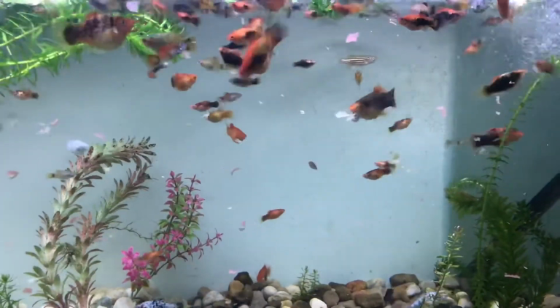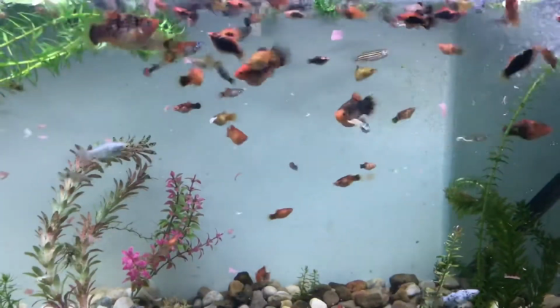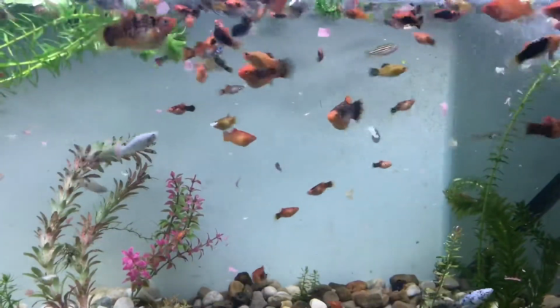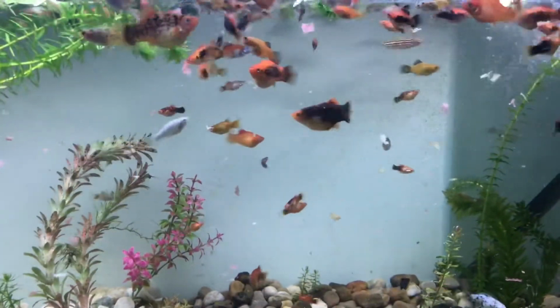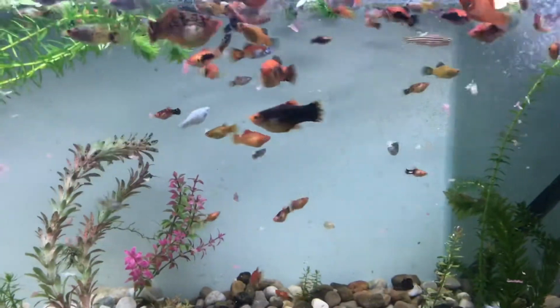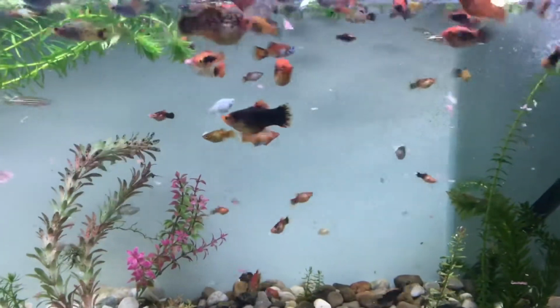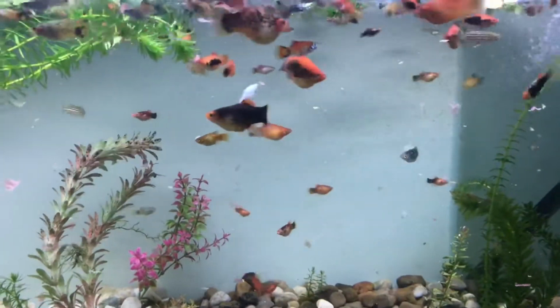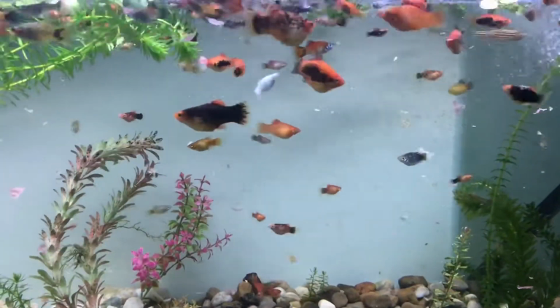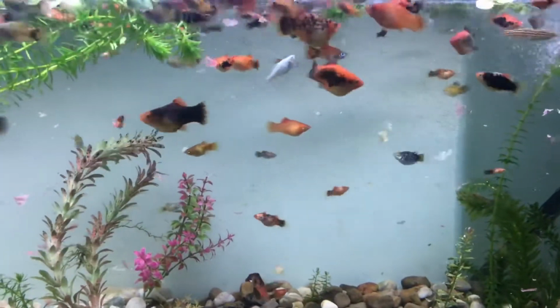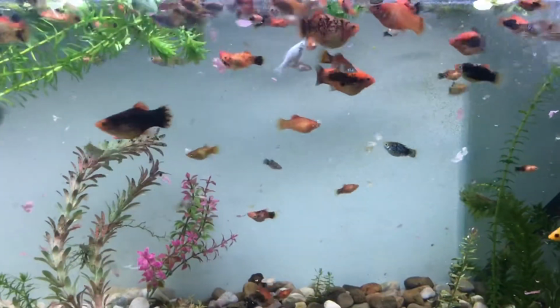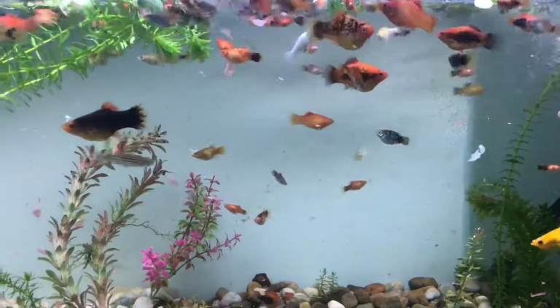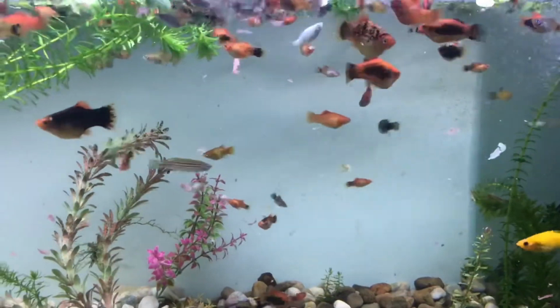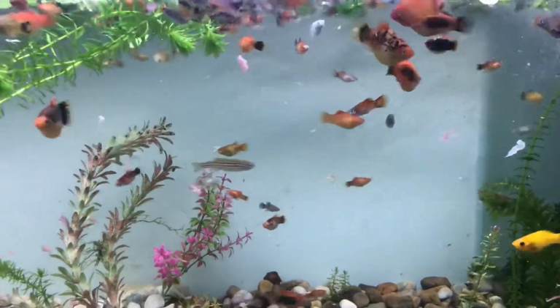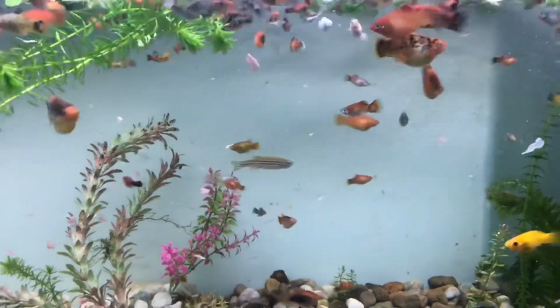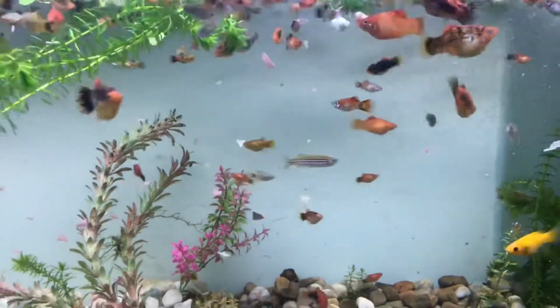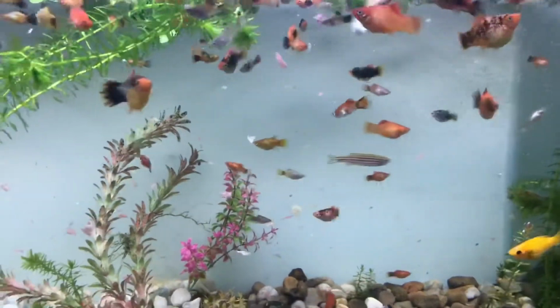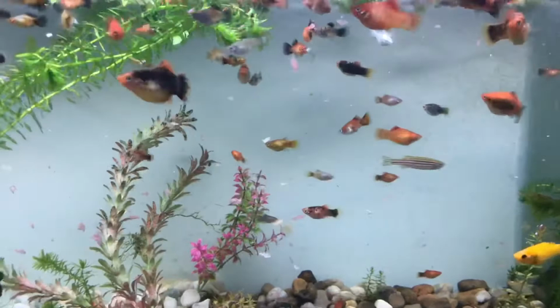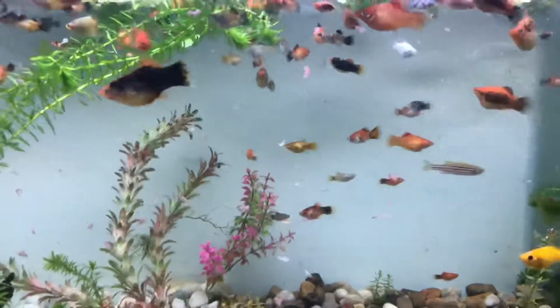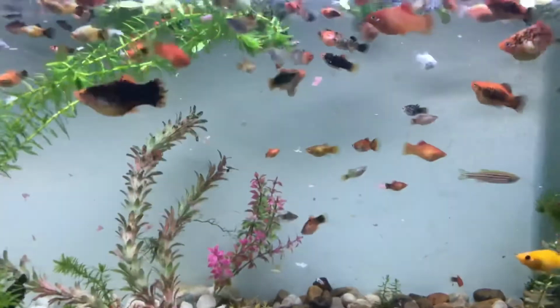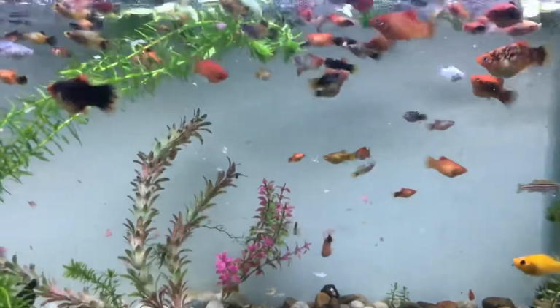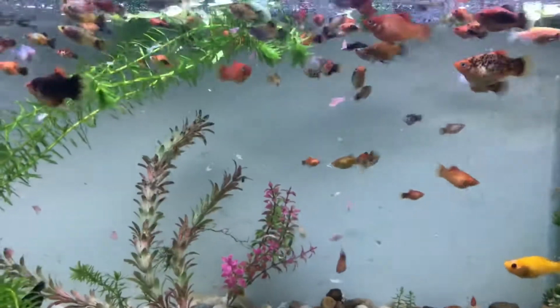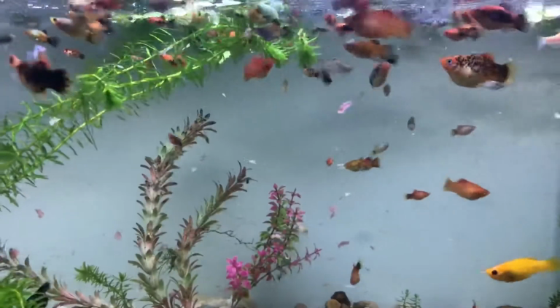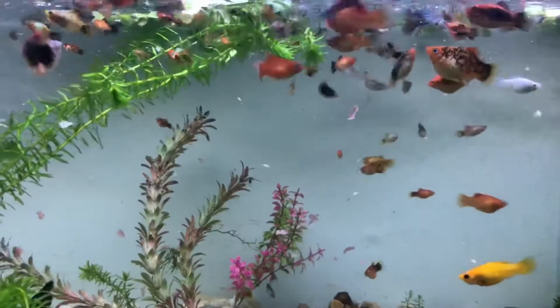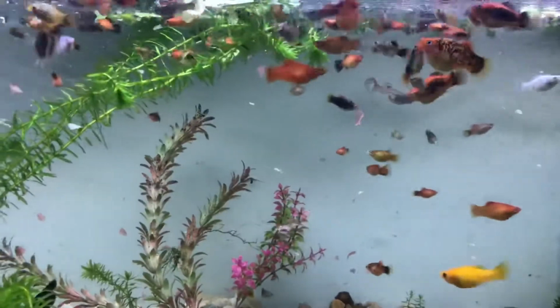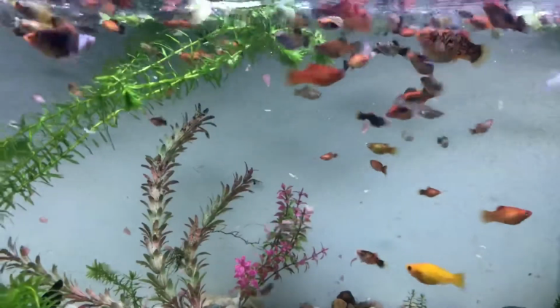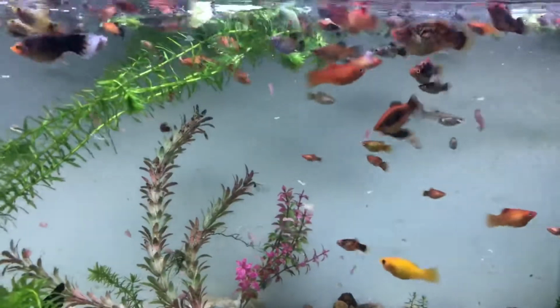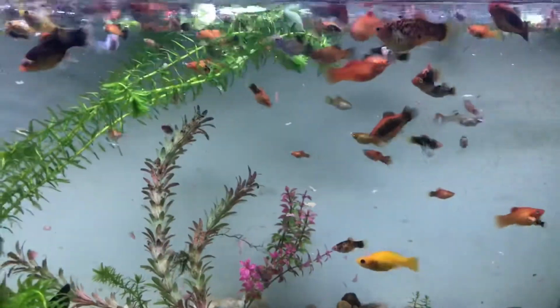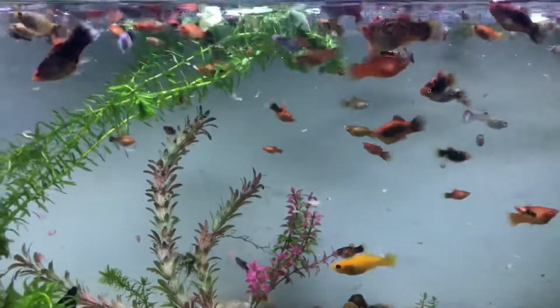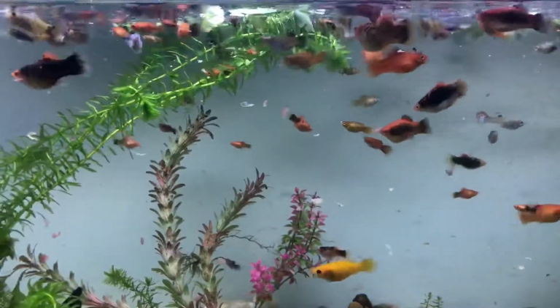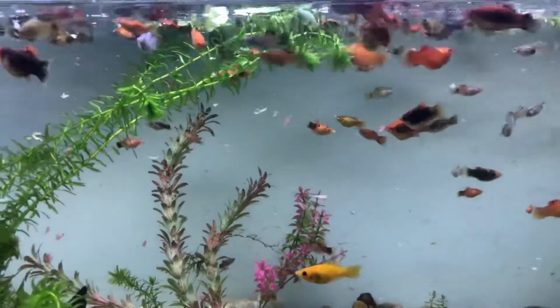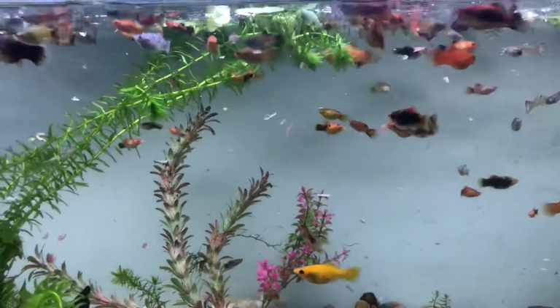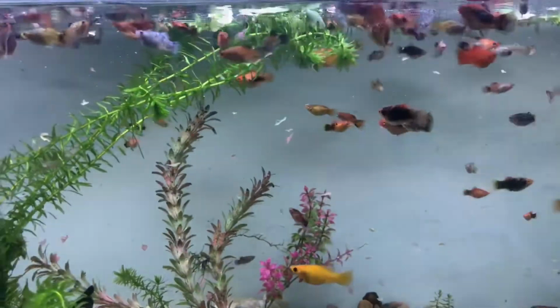Excuse the glass as well, it's a little bit dirty. Anyway, off to the next one.